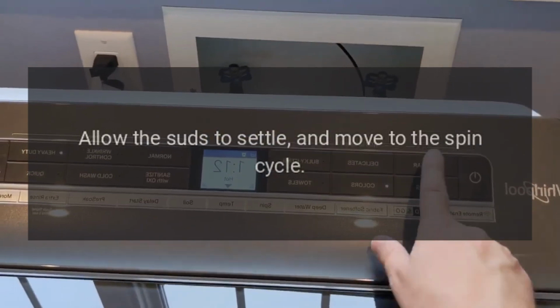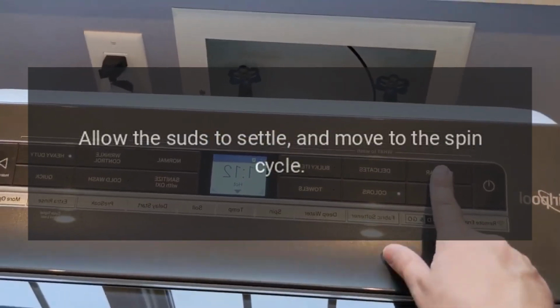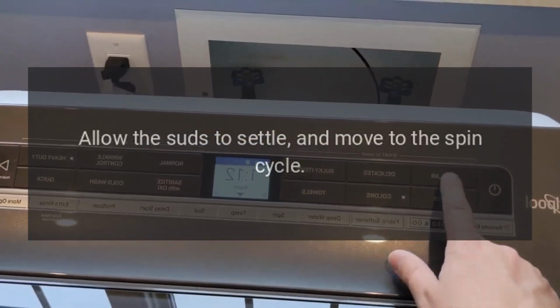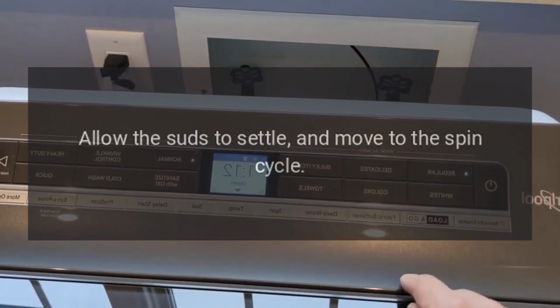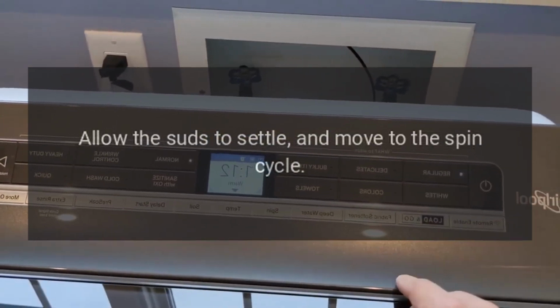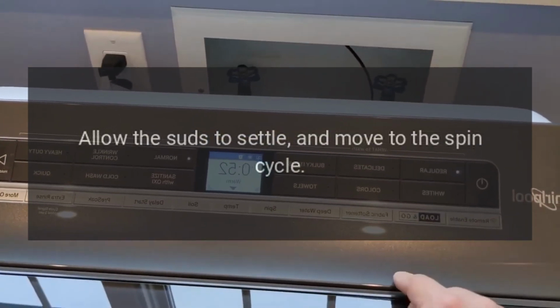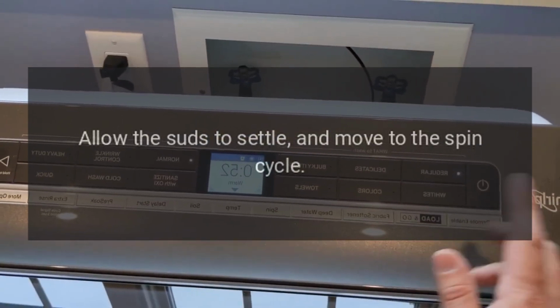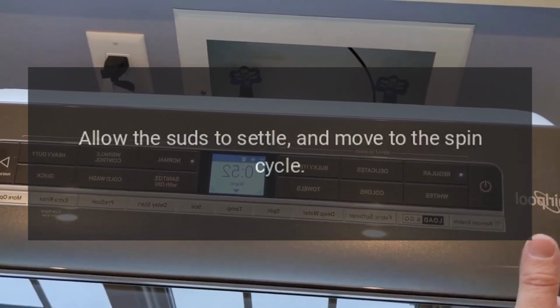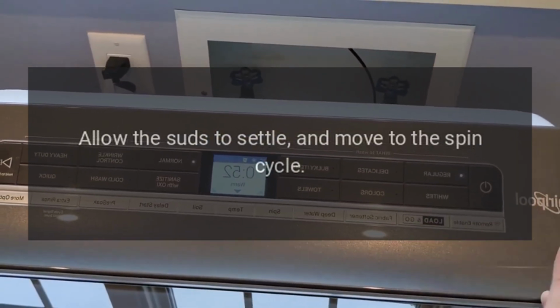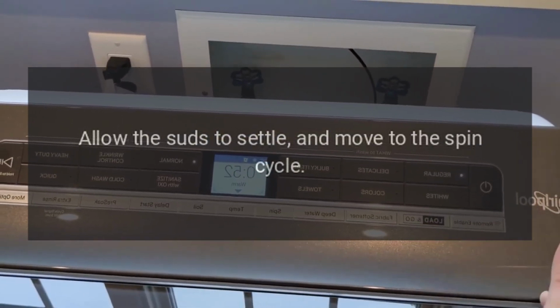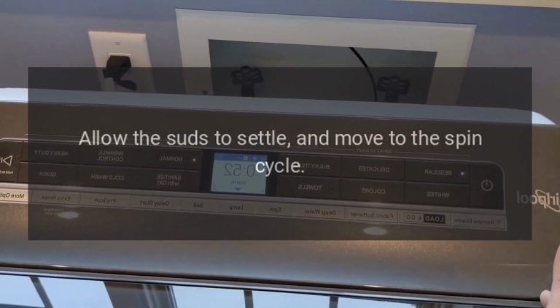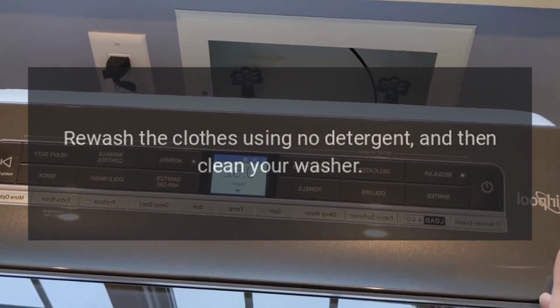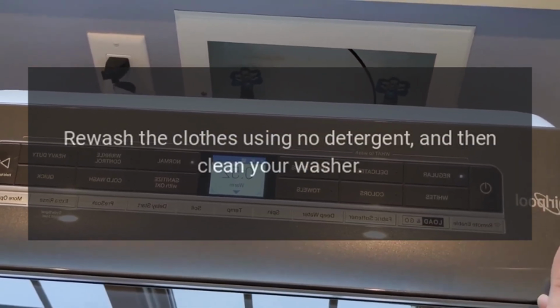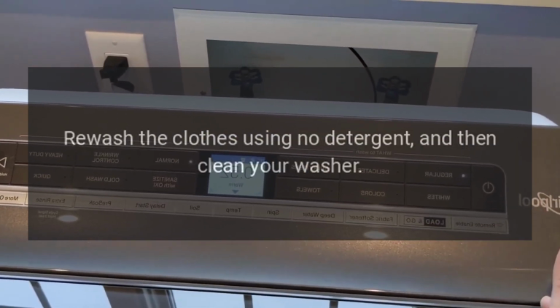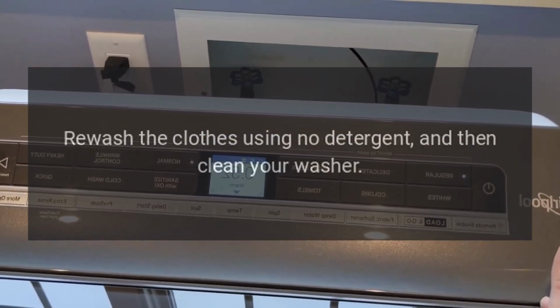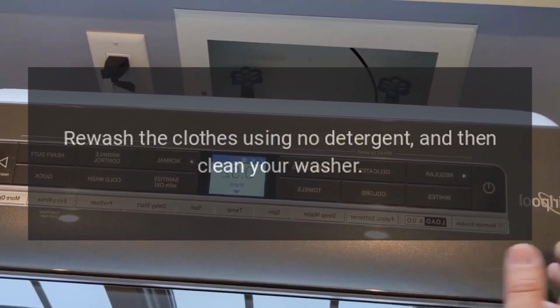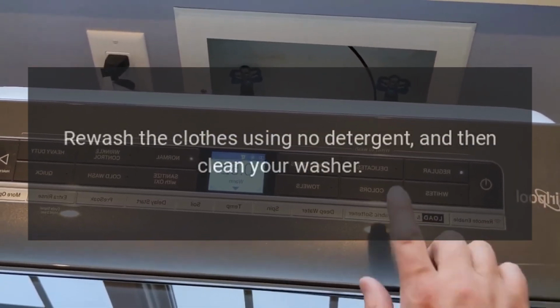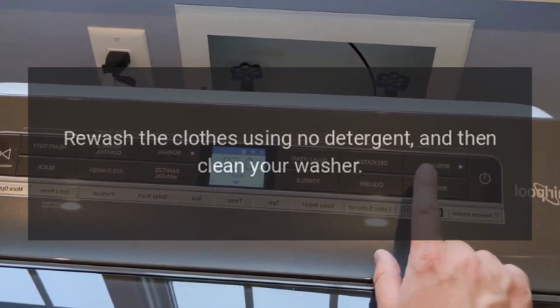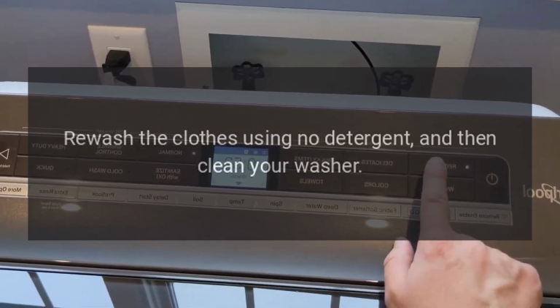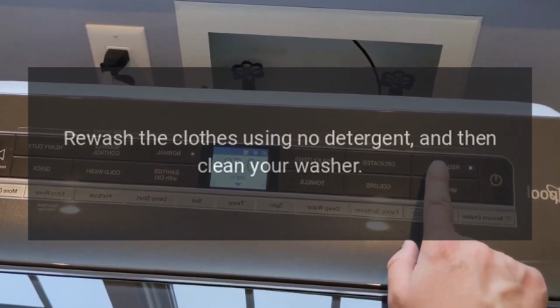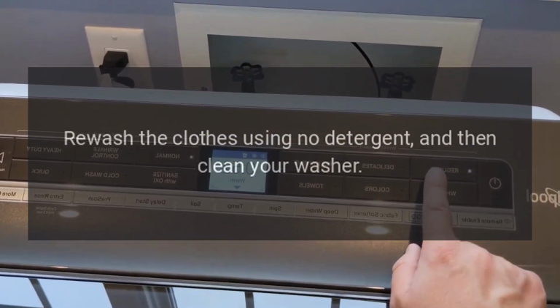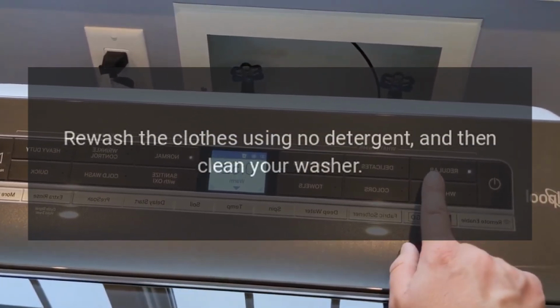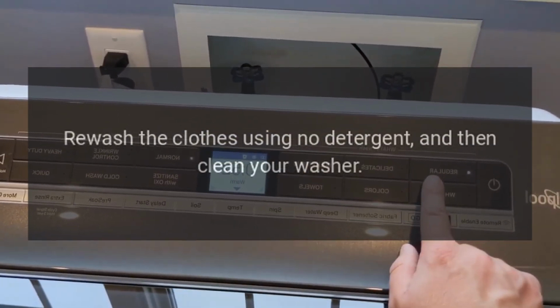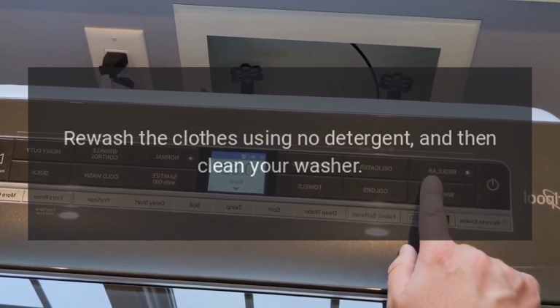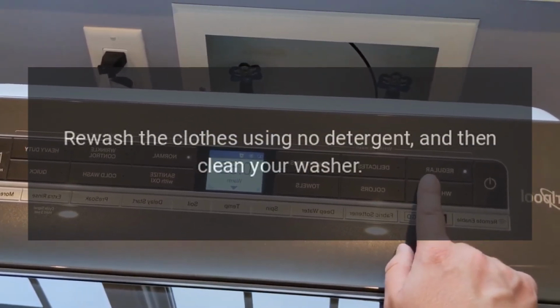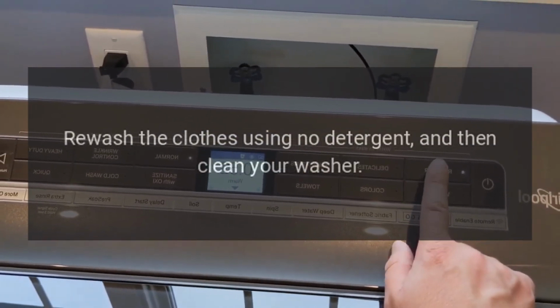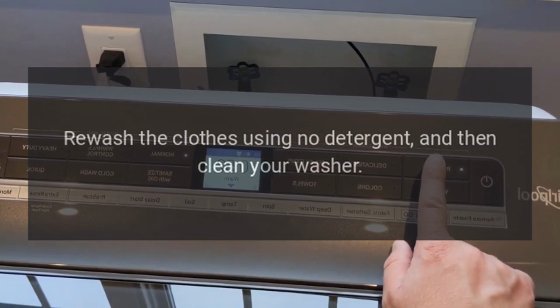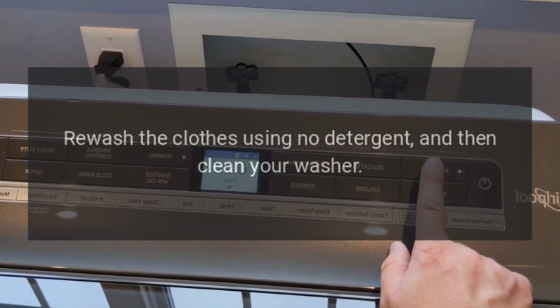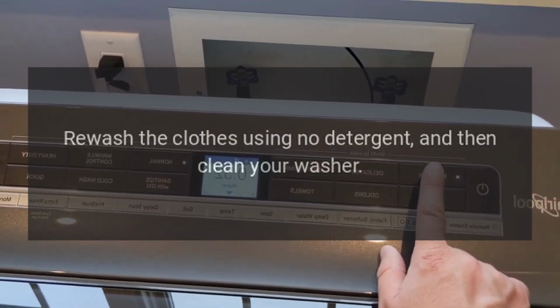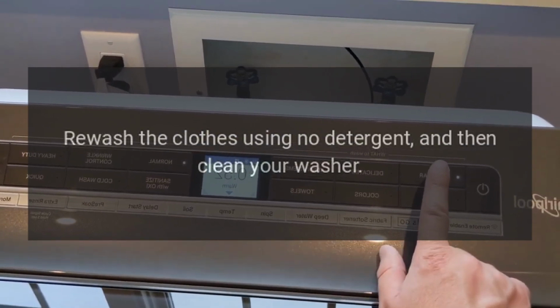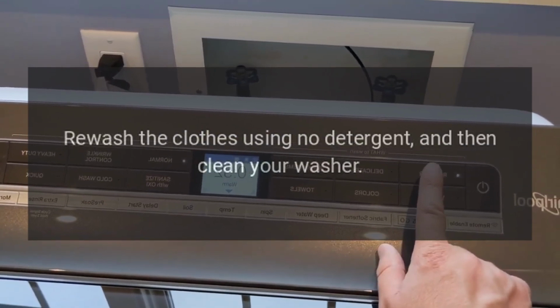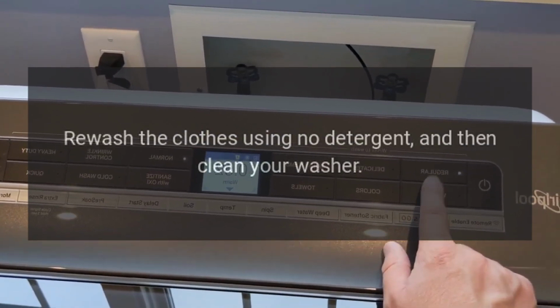Code Sud / F70 — Too many suds. Allow the suds to settle and move to the spin cycle. Rewash the clothes using no detergent, and then clean your washer.